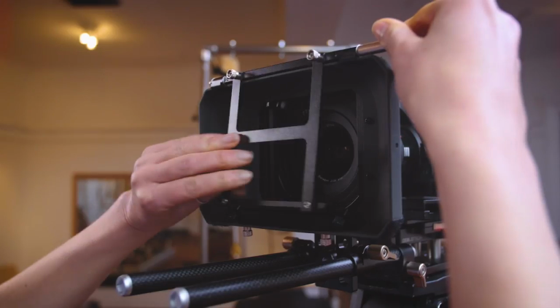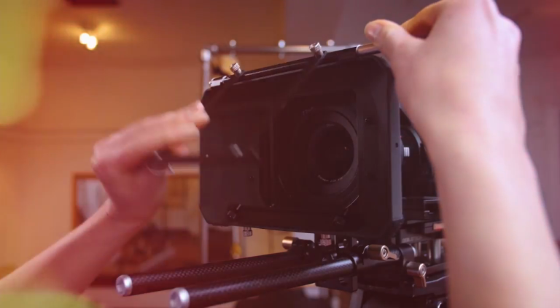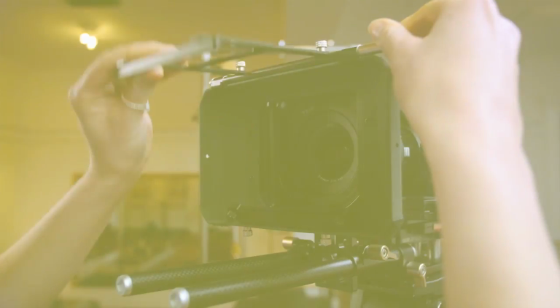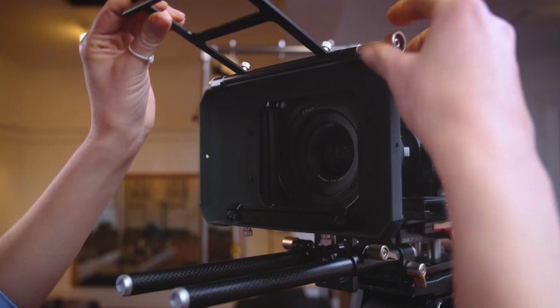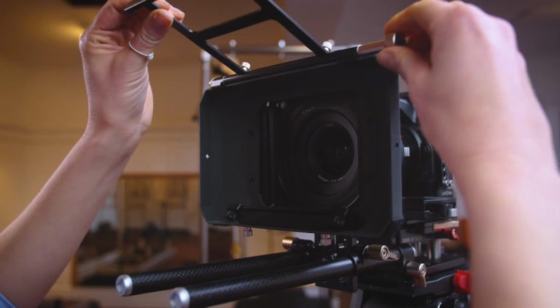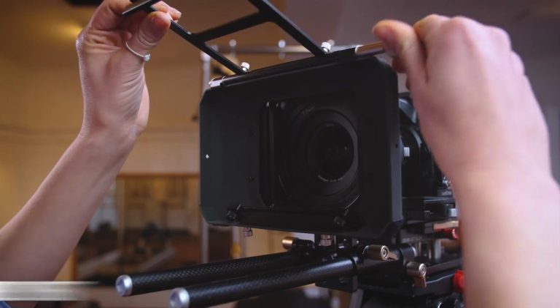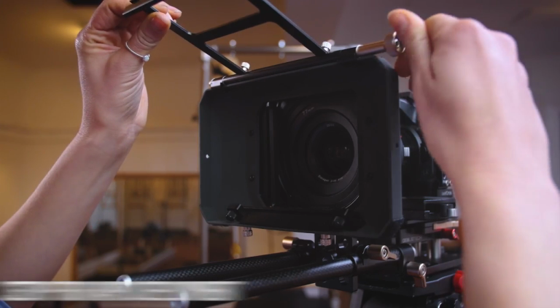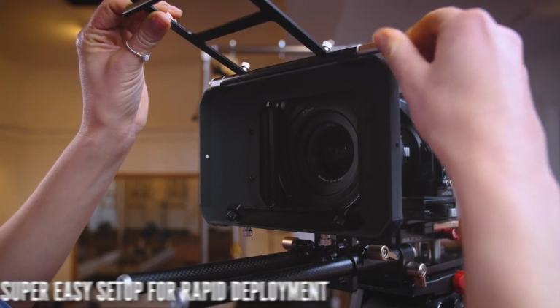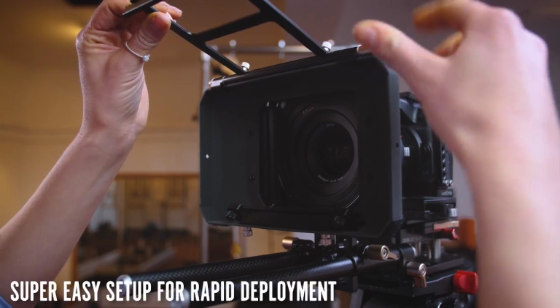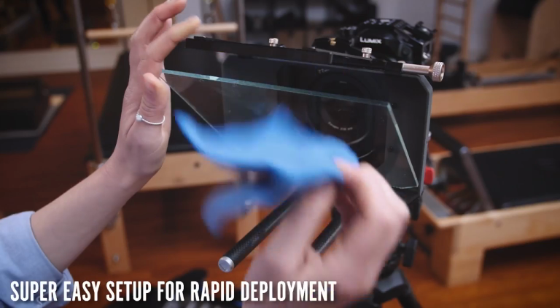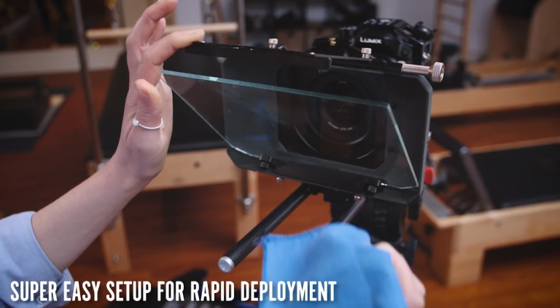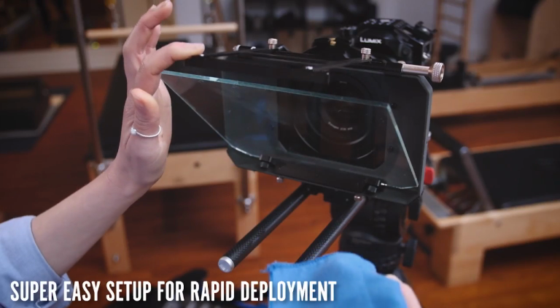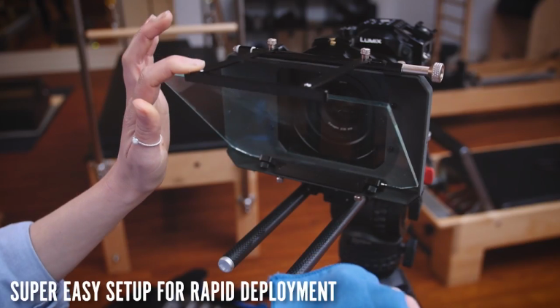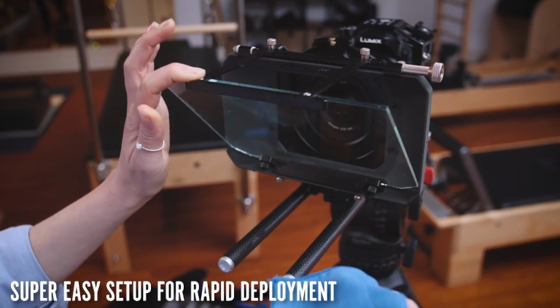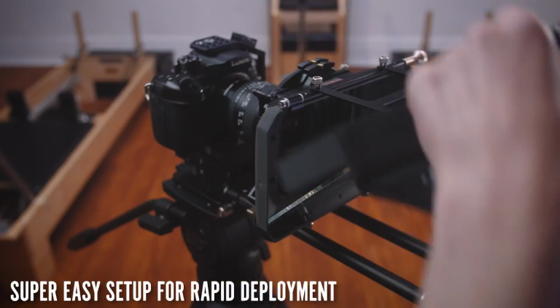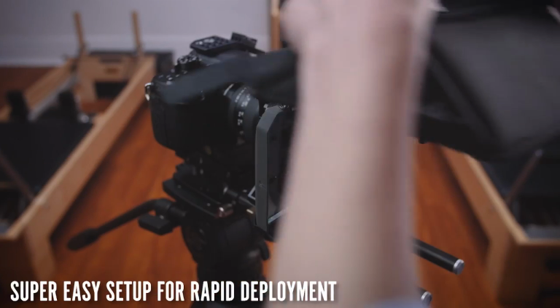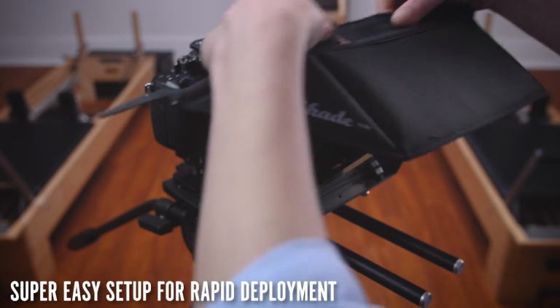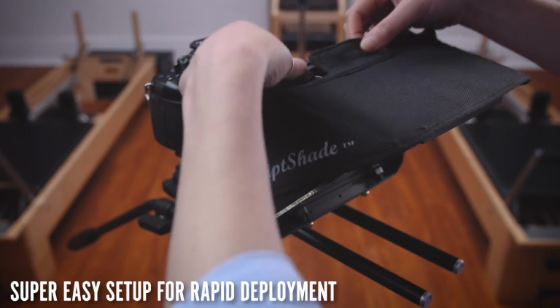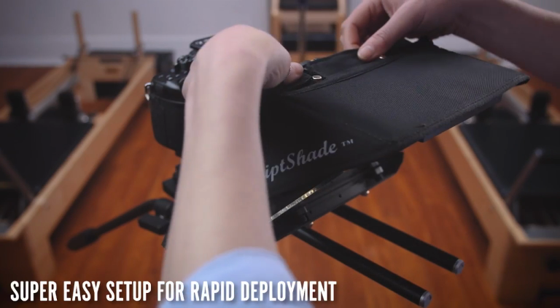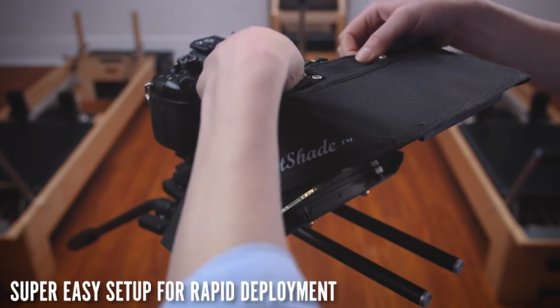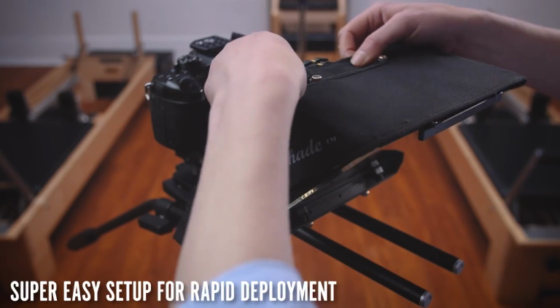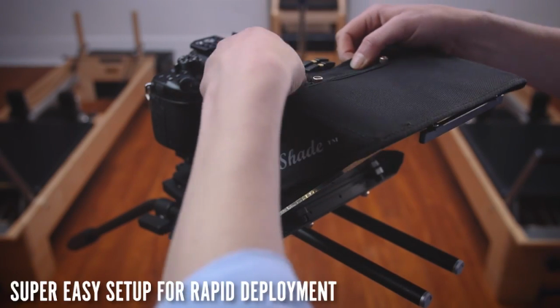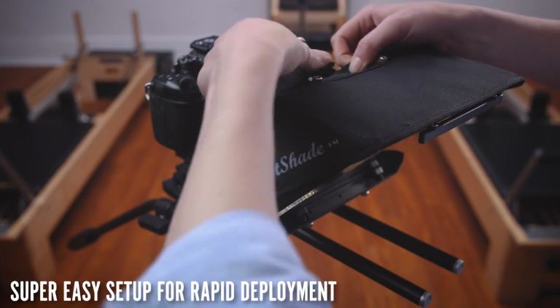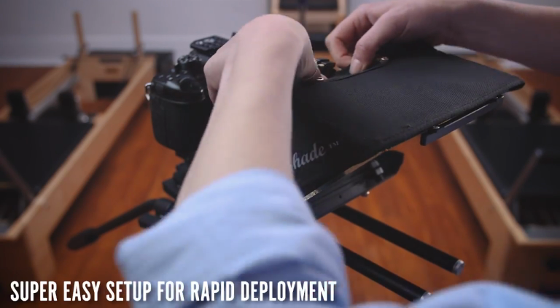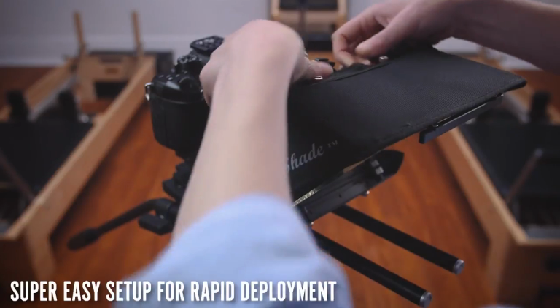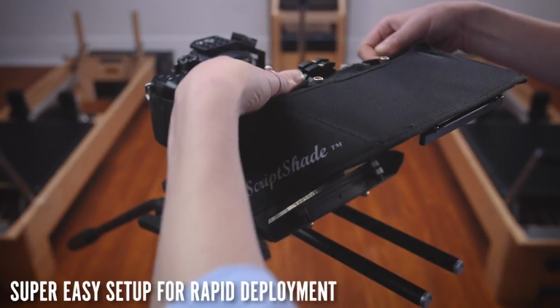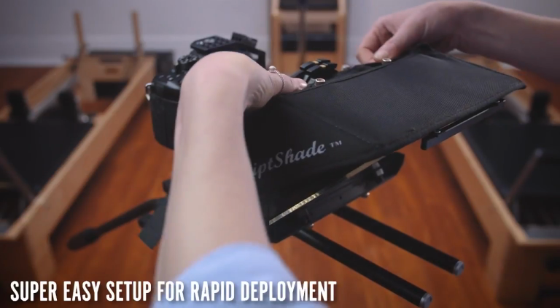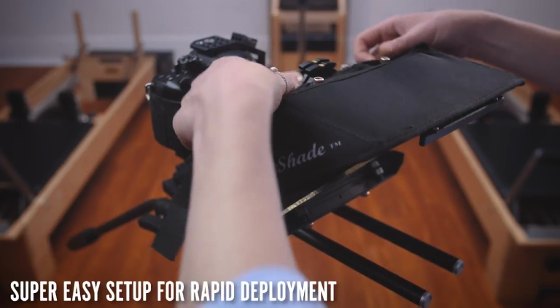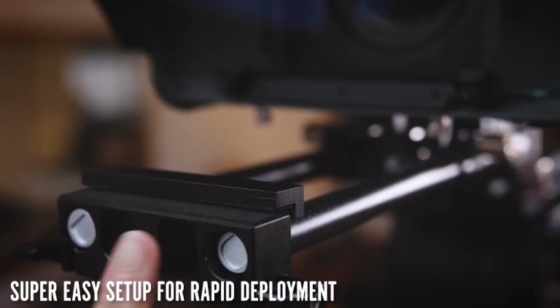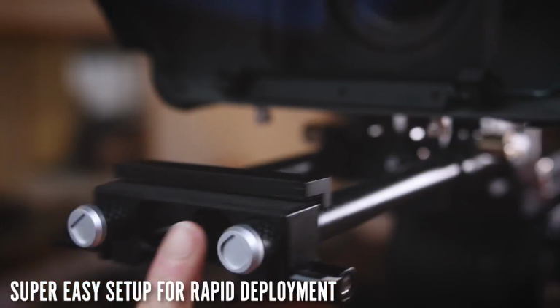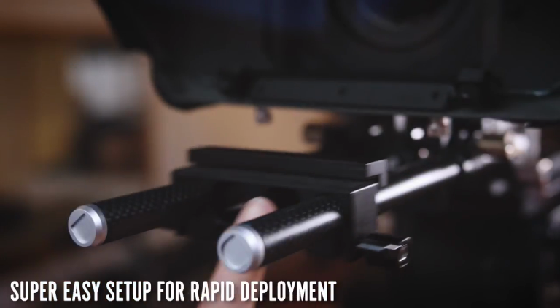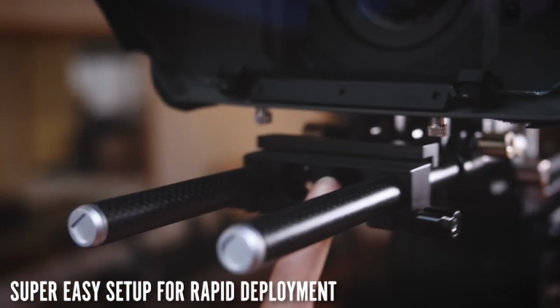Manufactured with a sensible design, the ScriptShade kit is extremely easy to set up and can easily be deployed in just minutes.